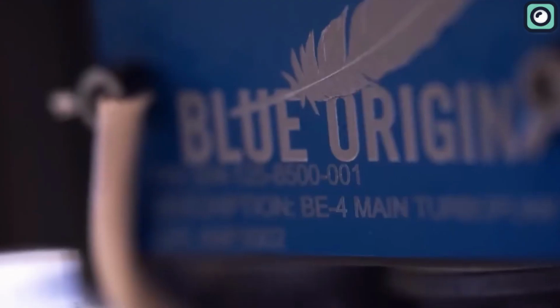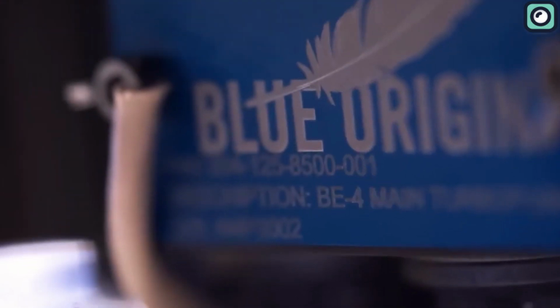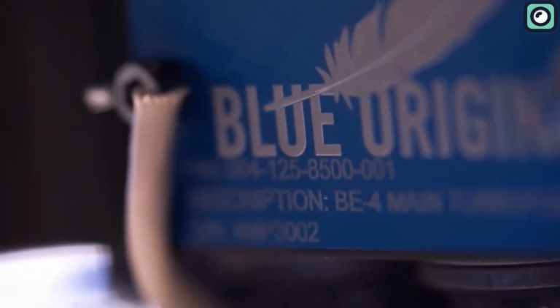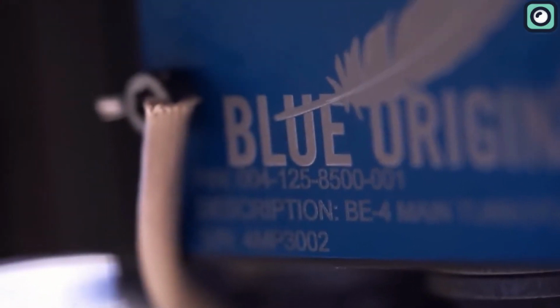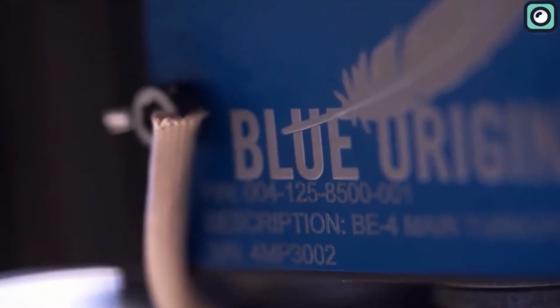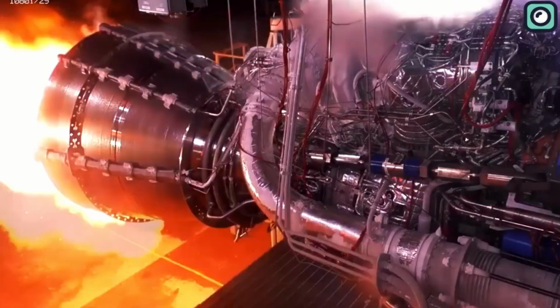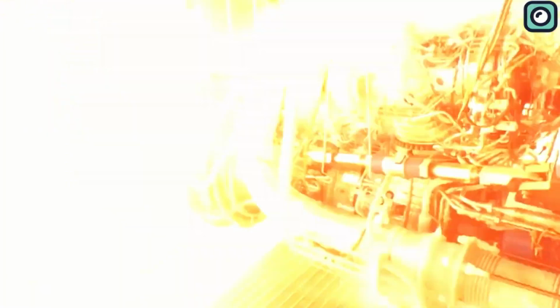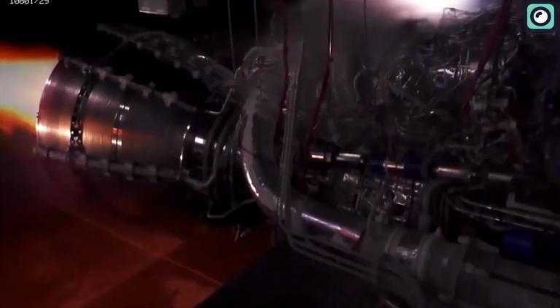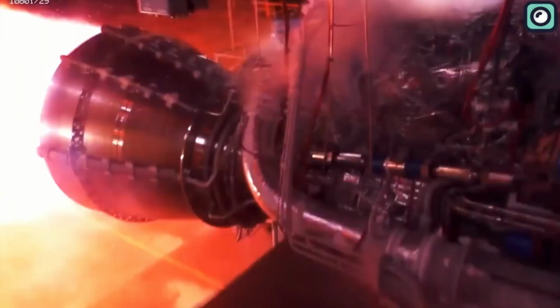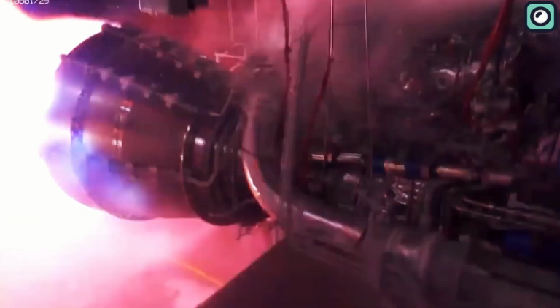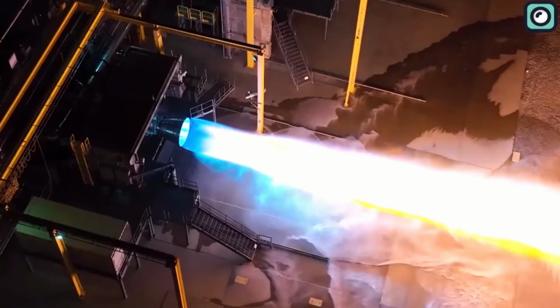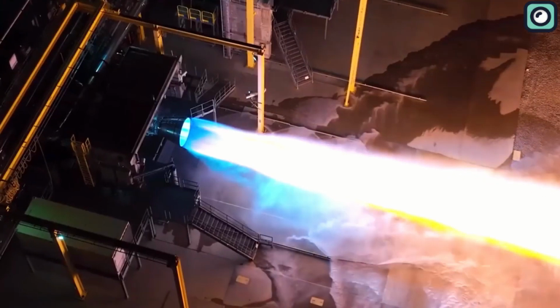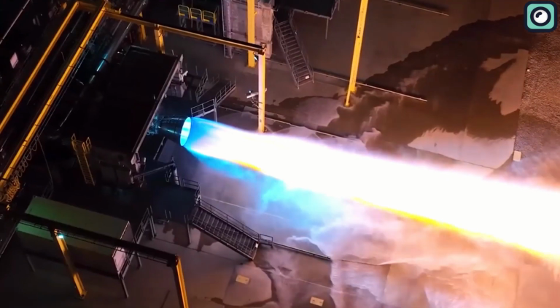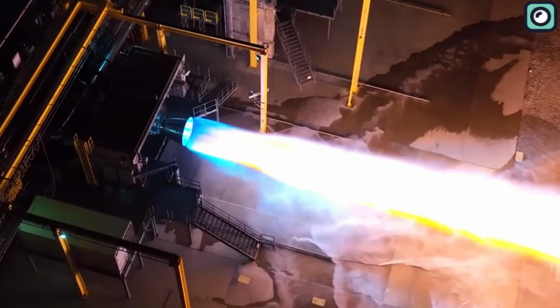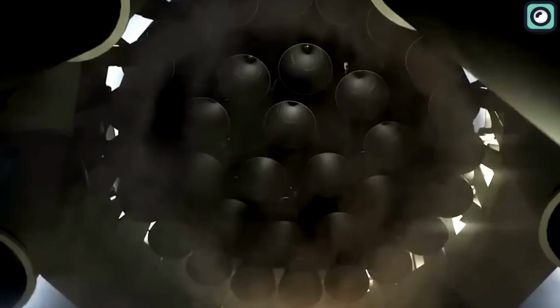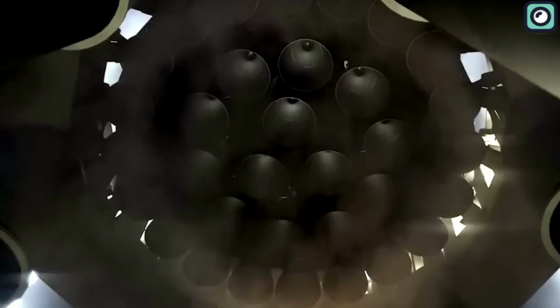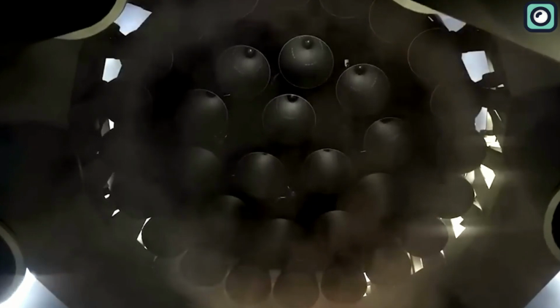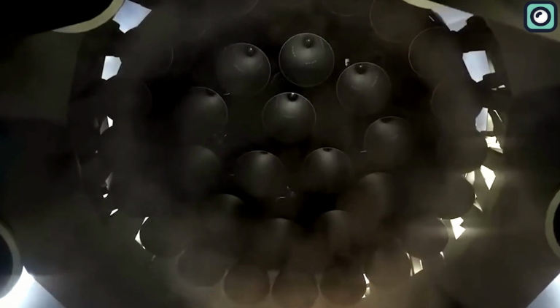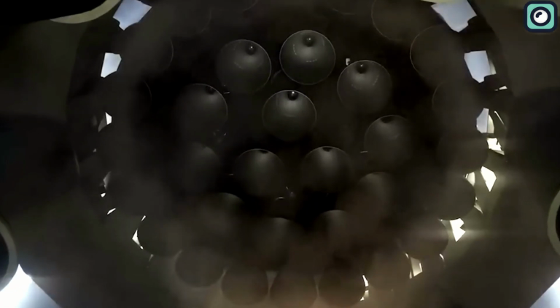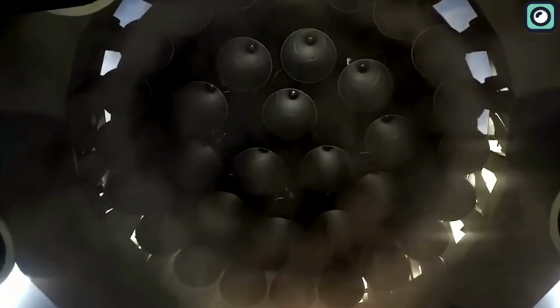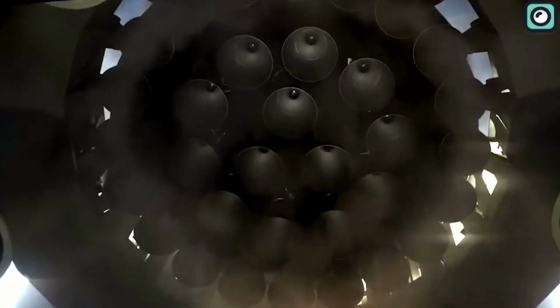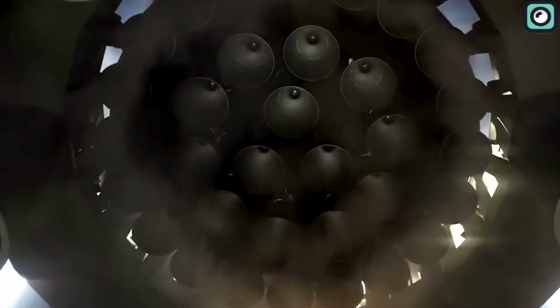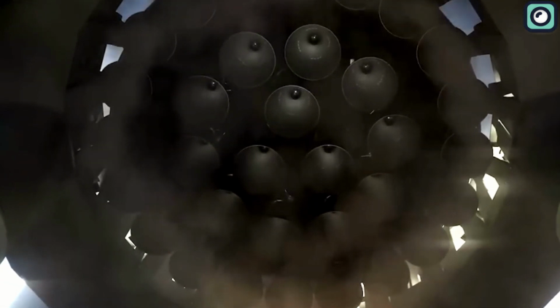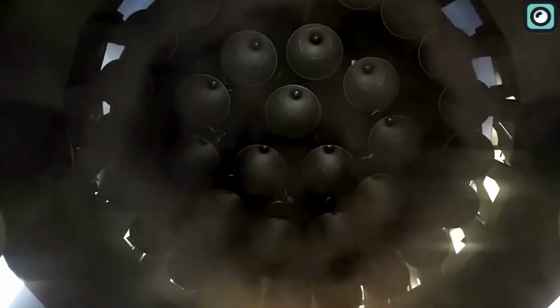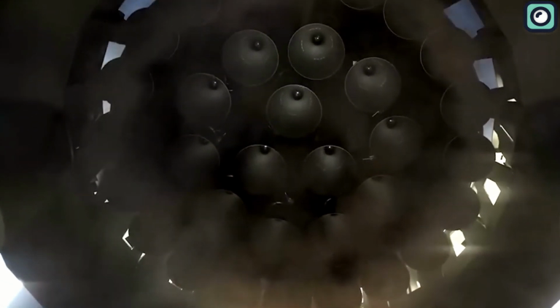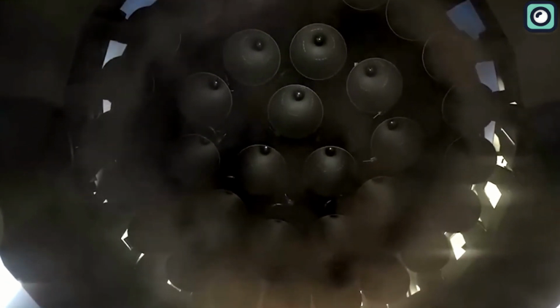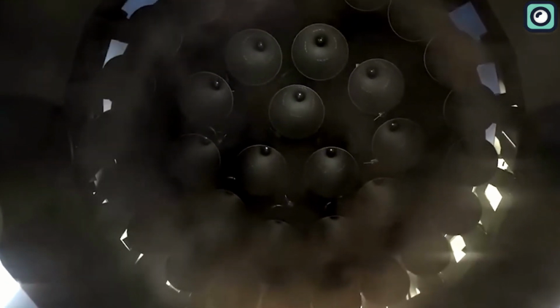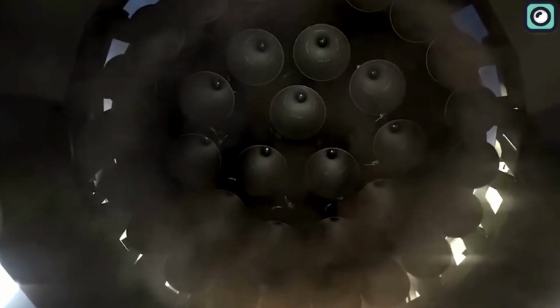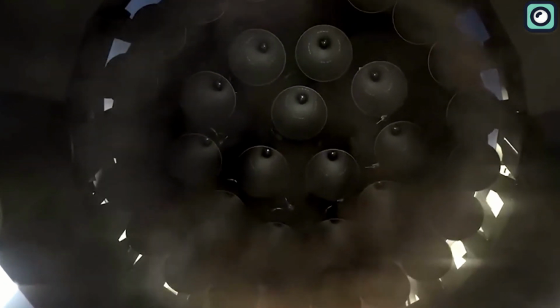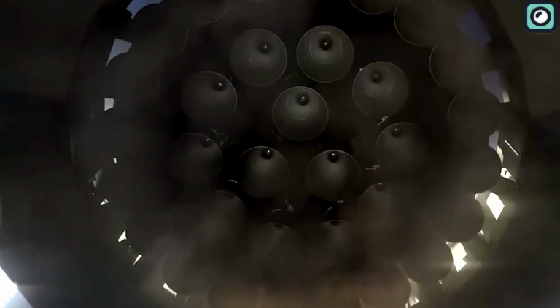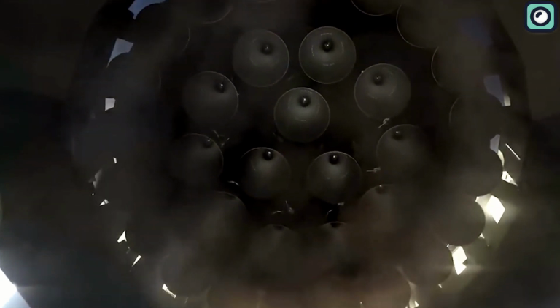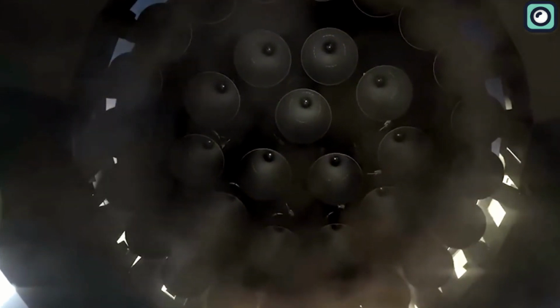The Raptor 3's impressive performance indicates SpaceX's commitment to innovating and pushing the boundaries of rocket technology.